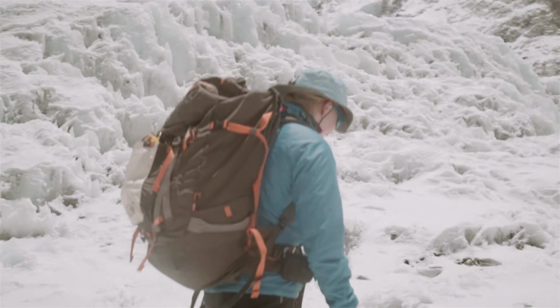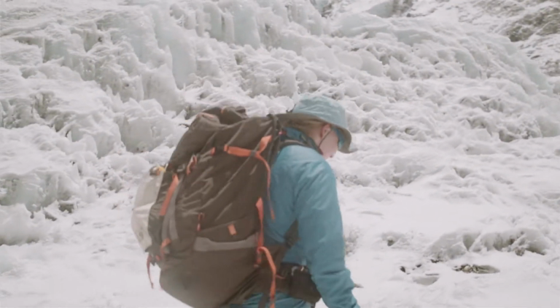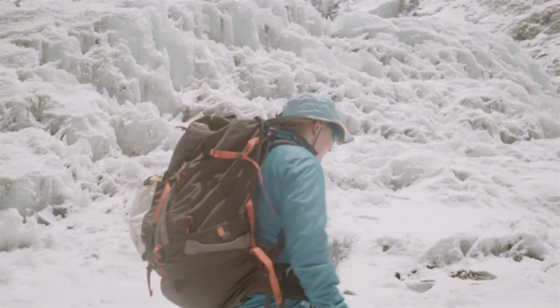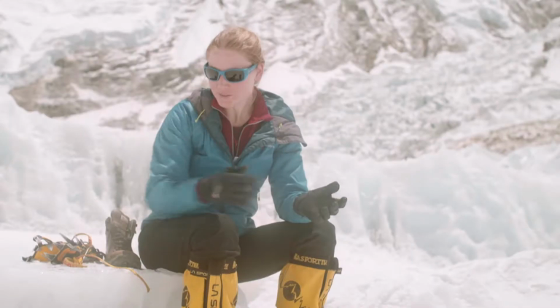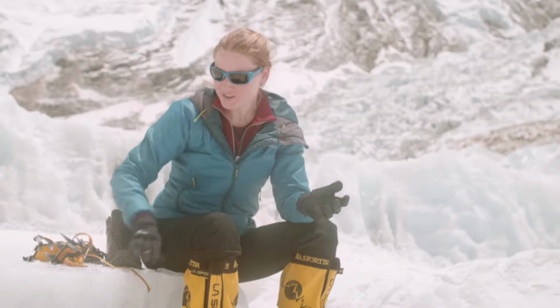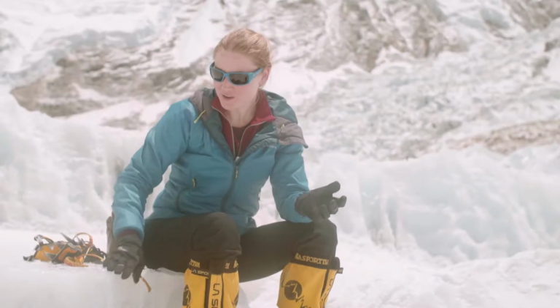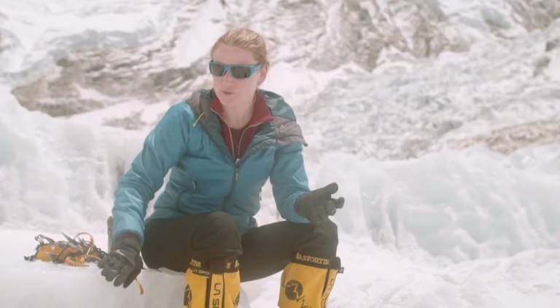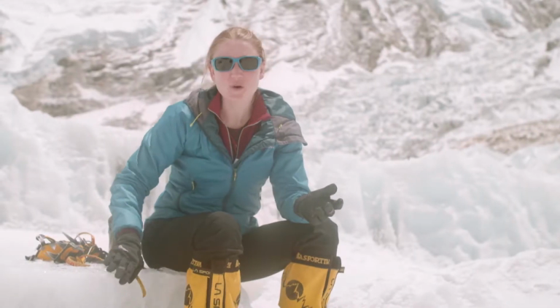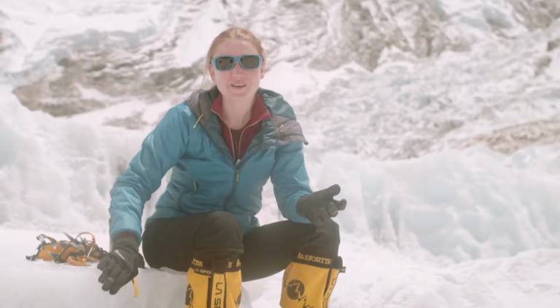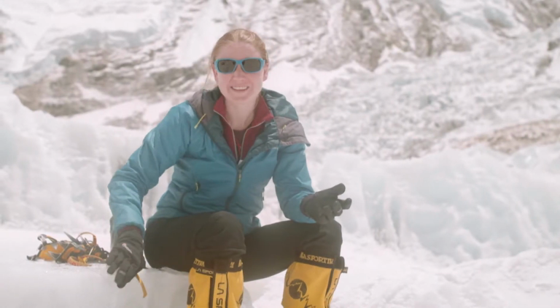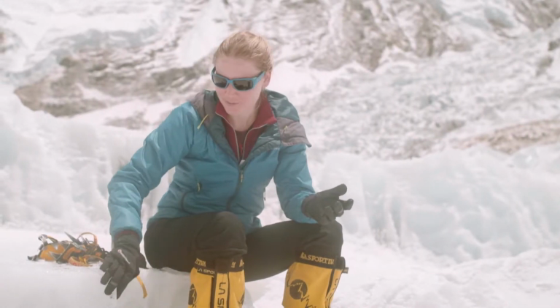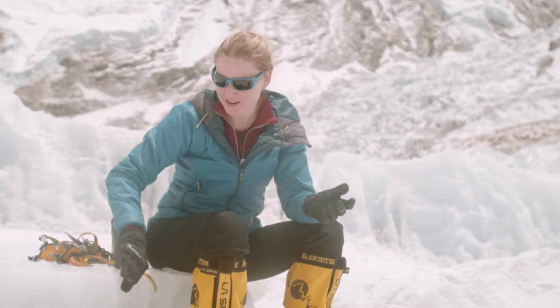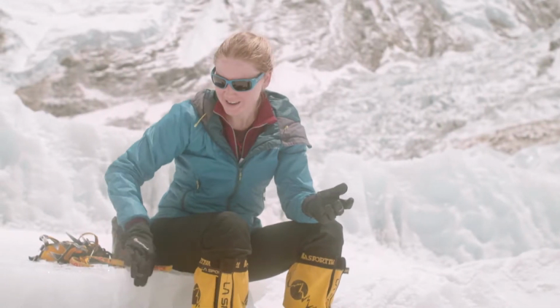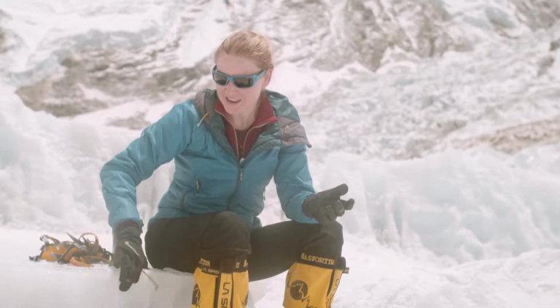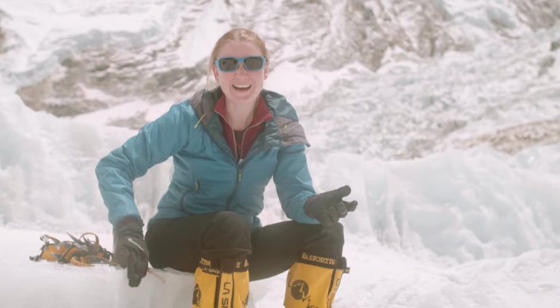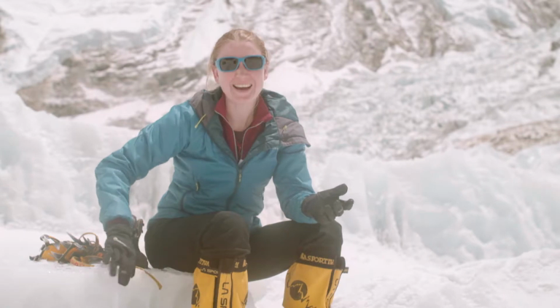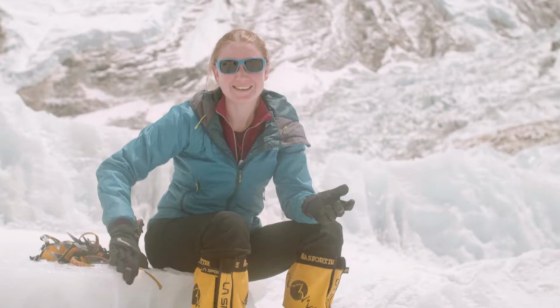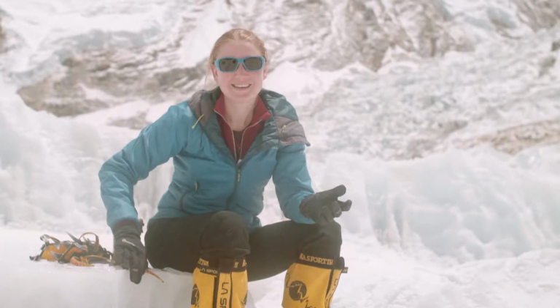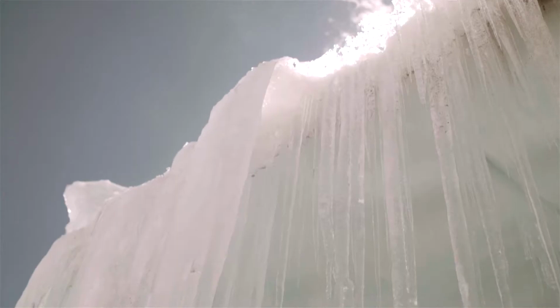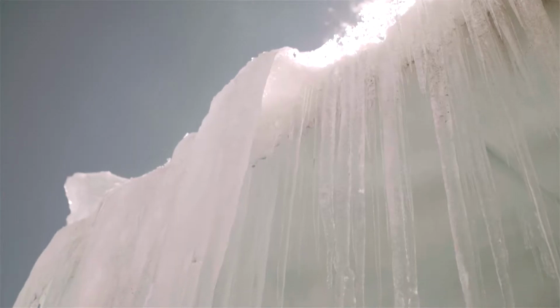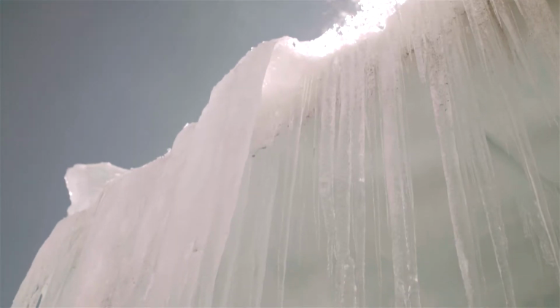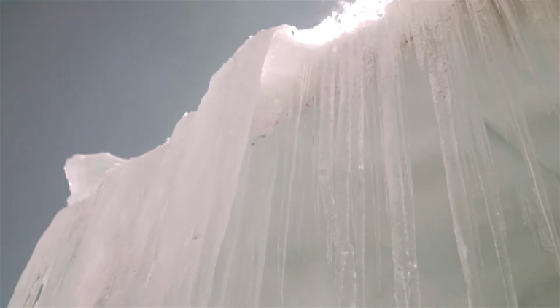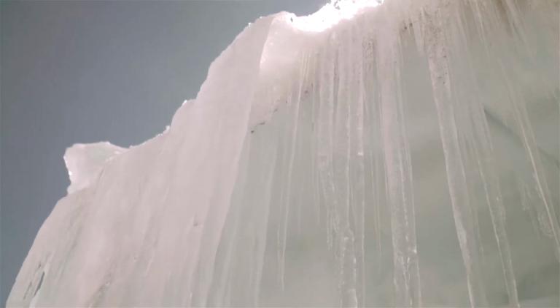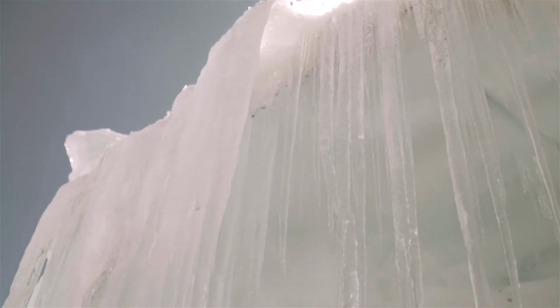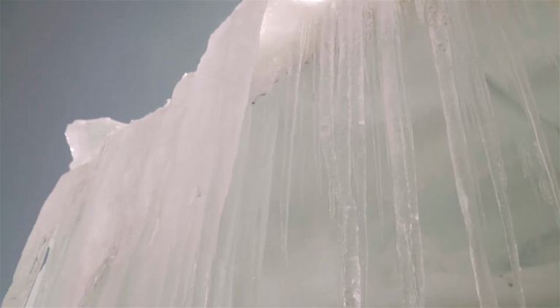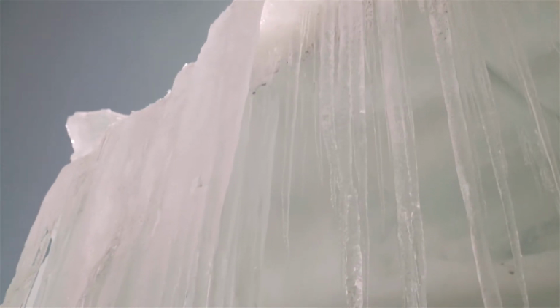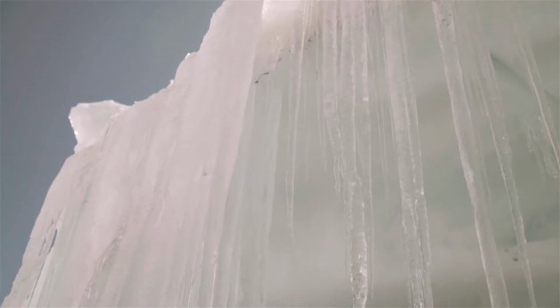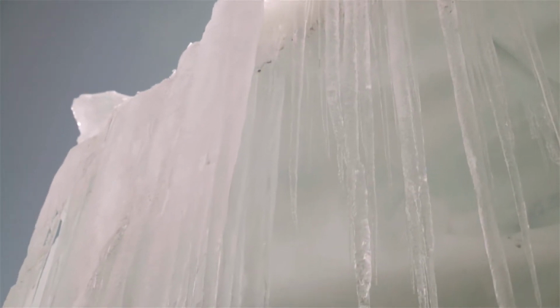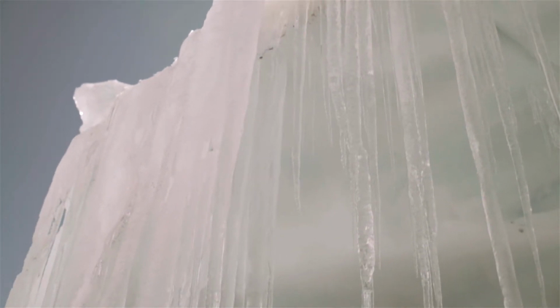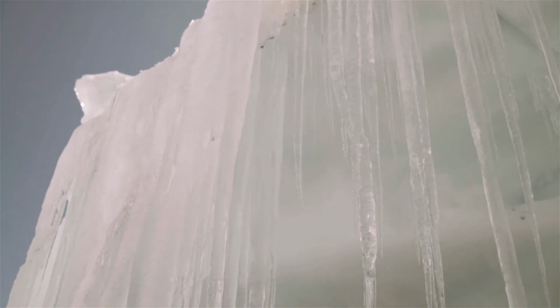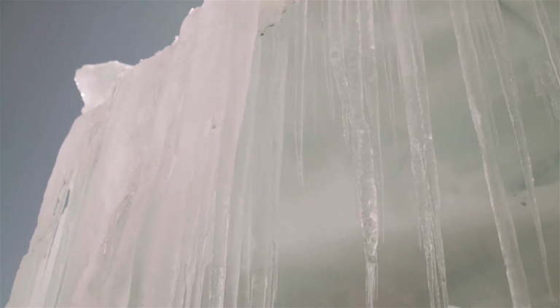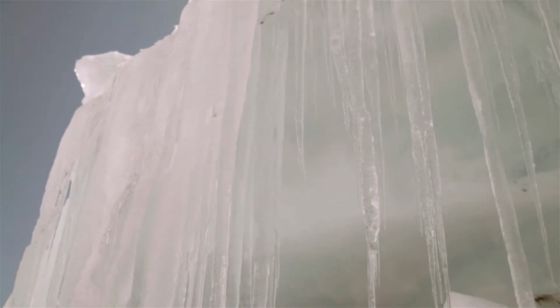But what if the surface we're walking on is slippery, like ice? How does that affect things? And what about different shoes?